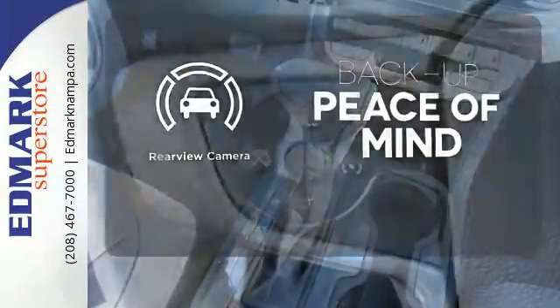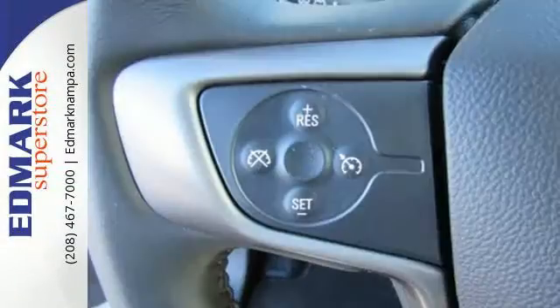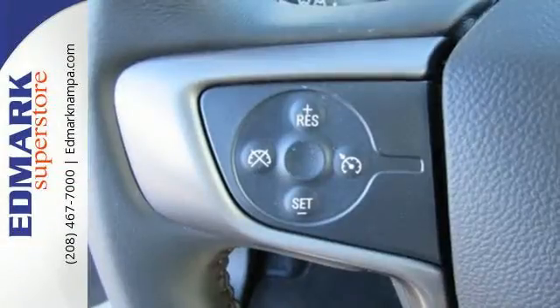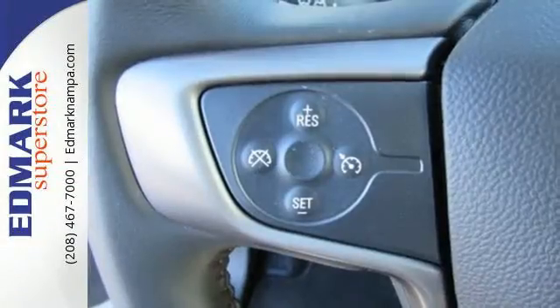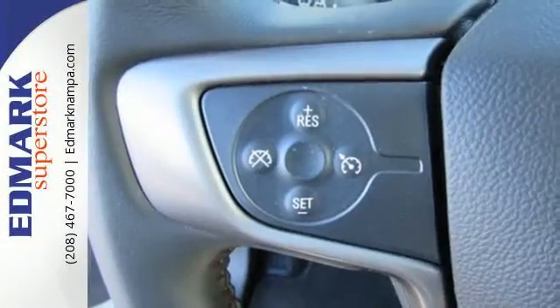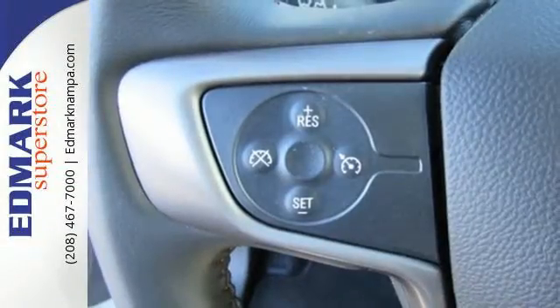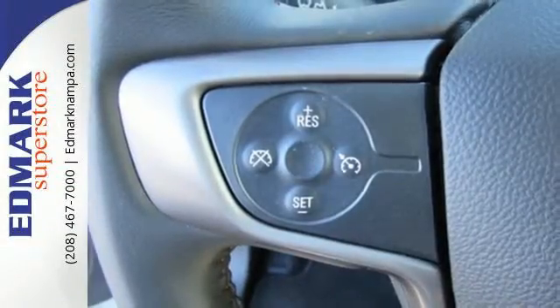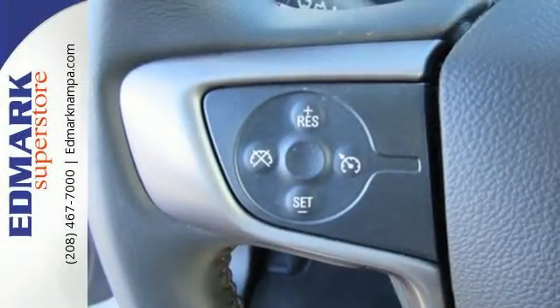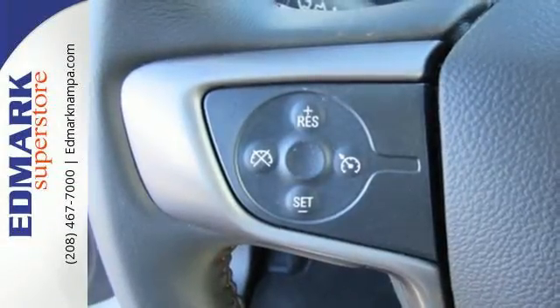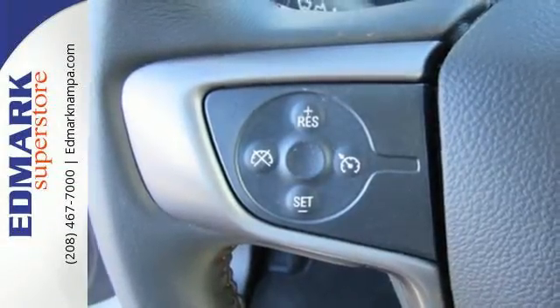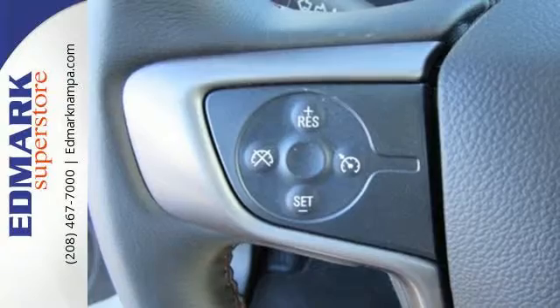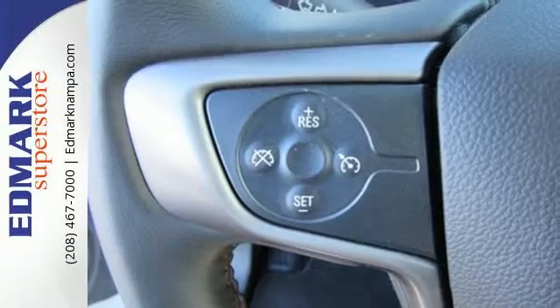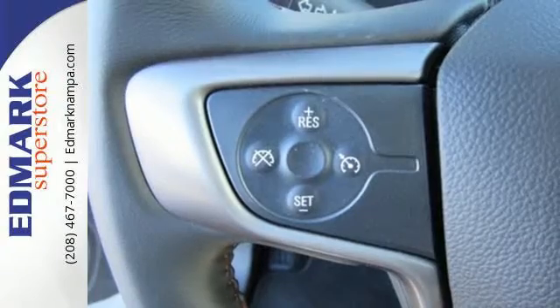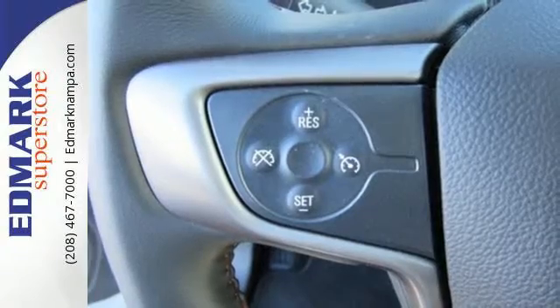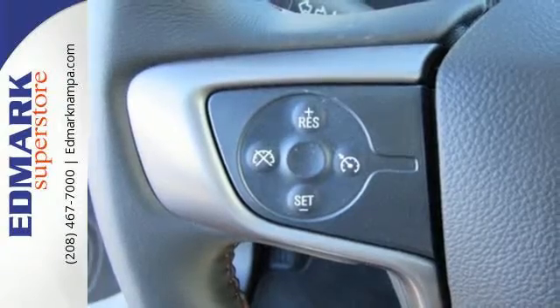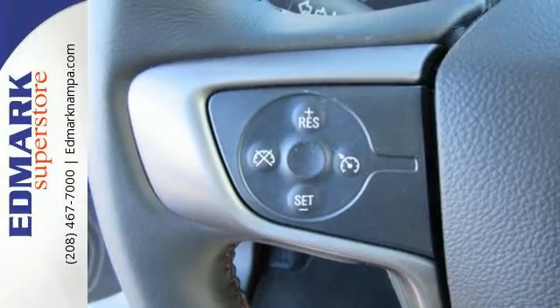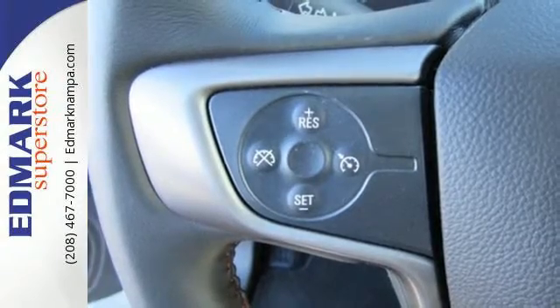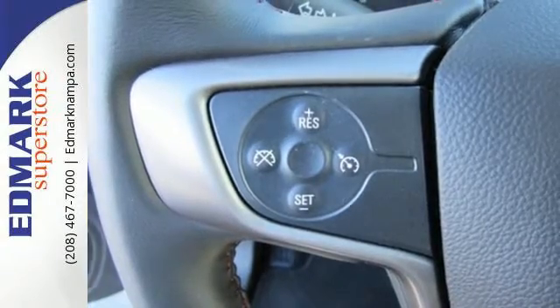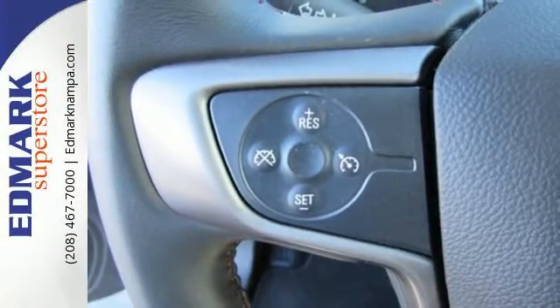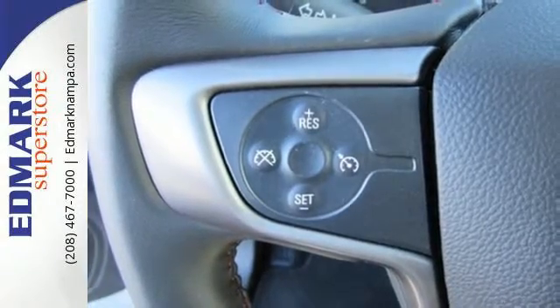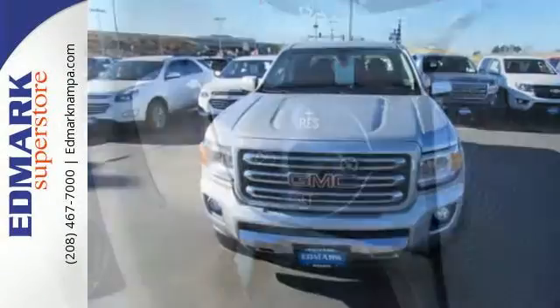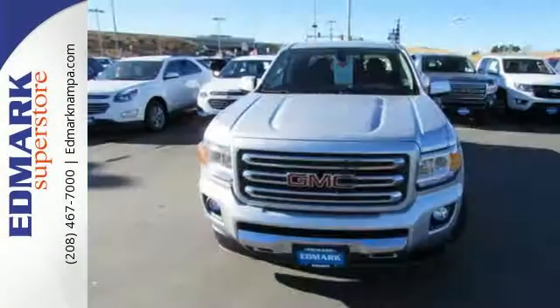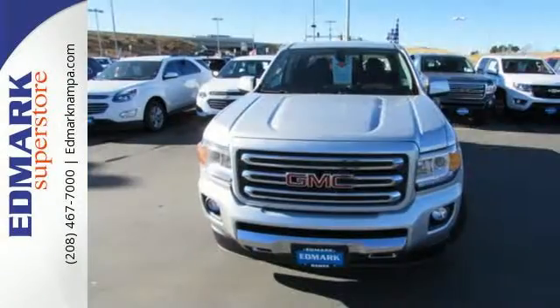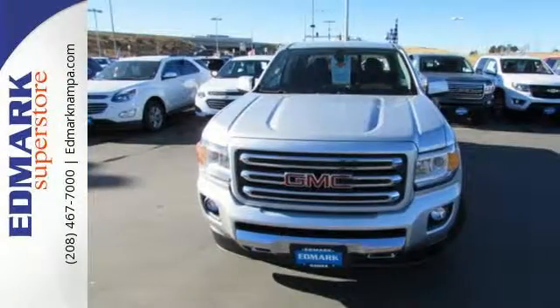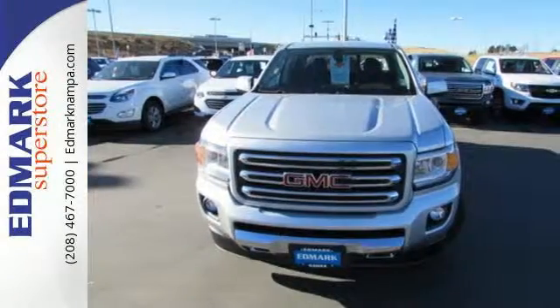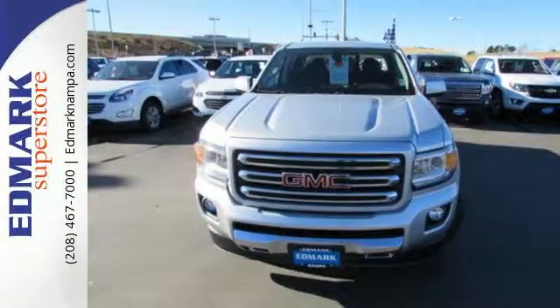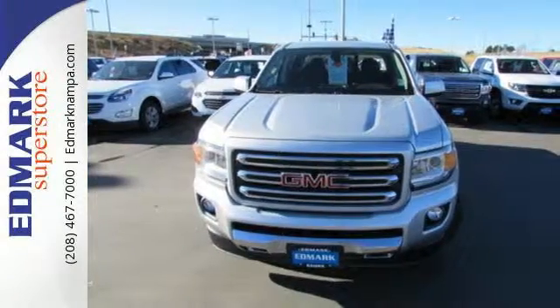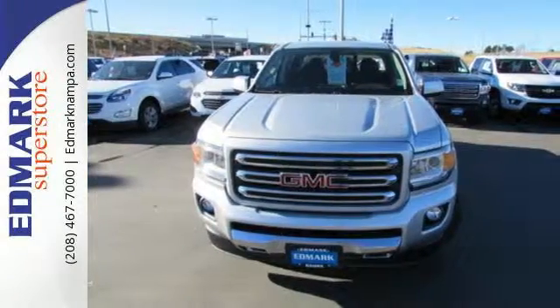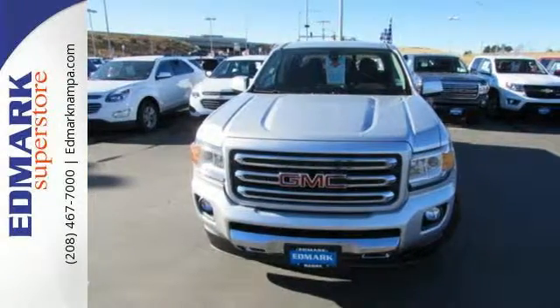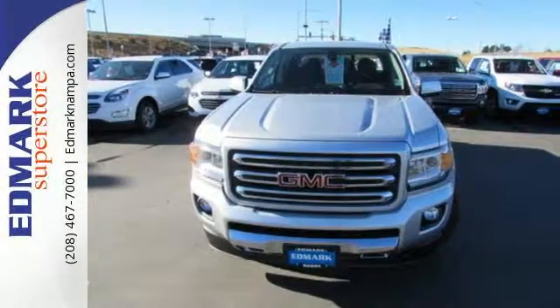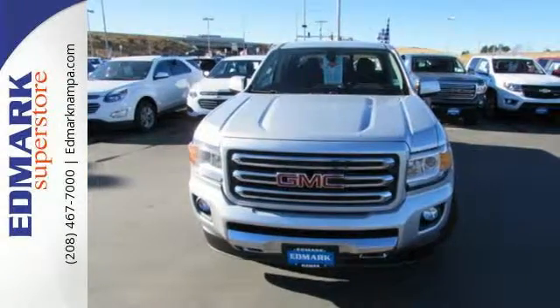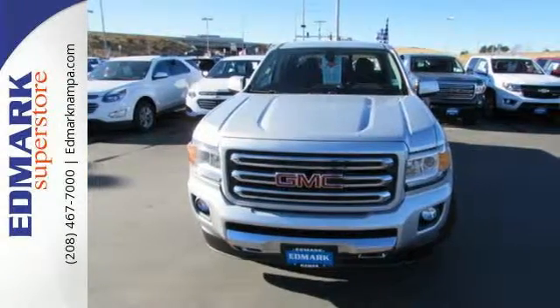If you're looking for a step up, but still want mid-size ease, make the 2016 GMC Canyon yours today.